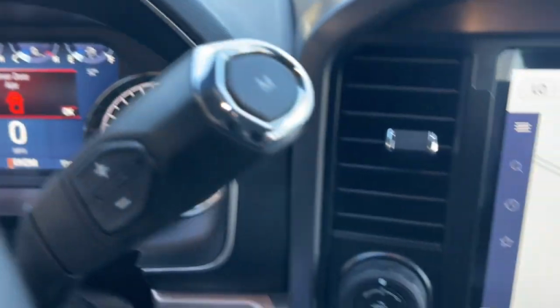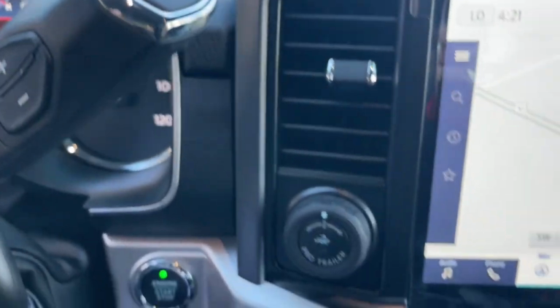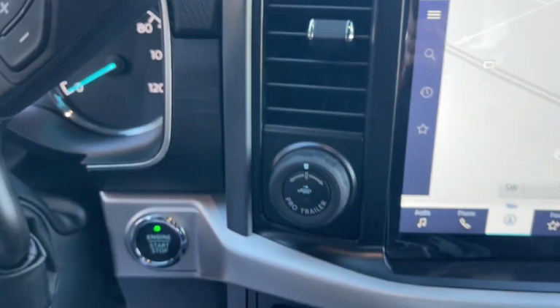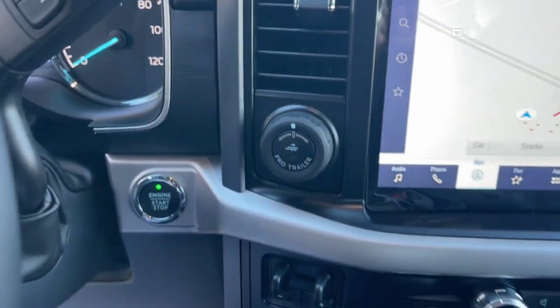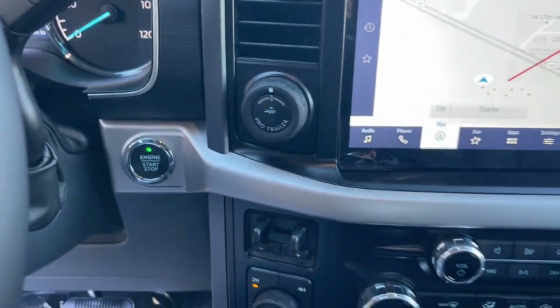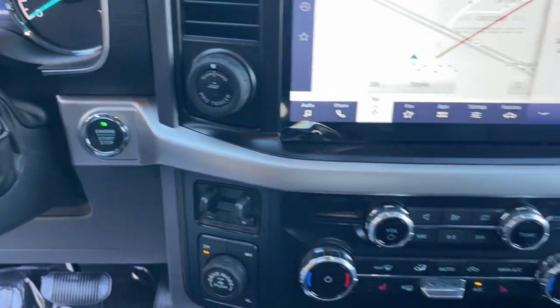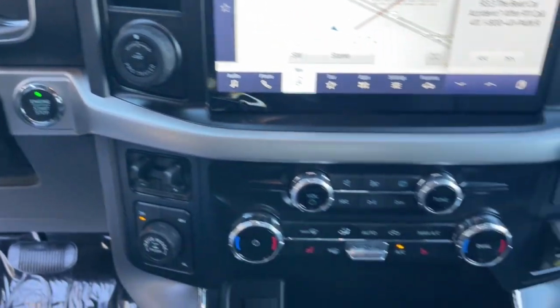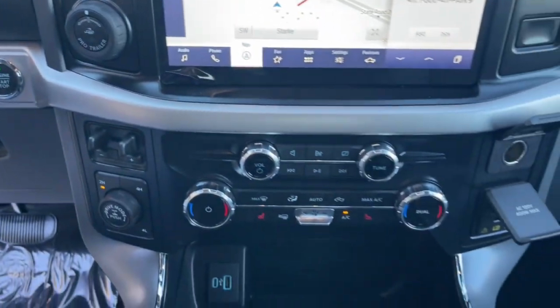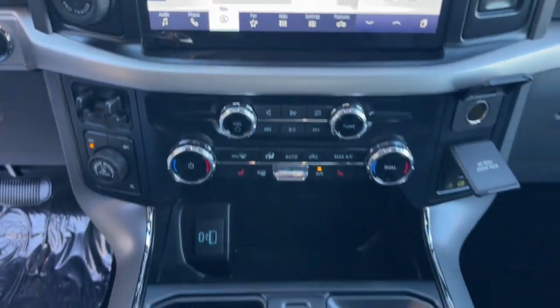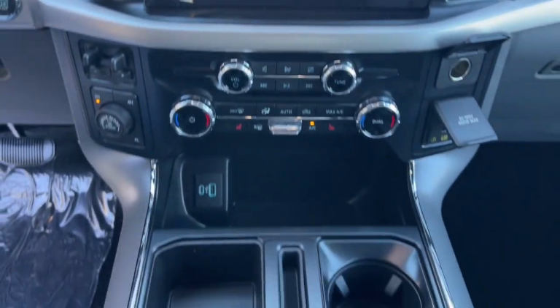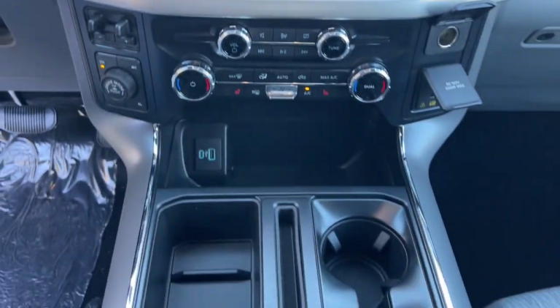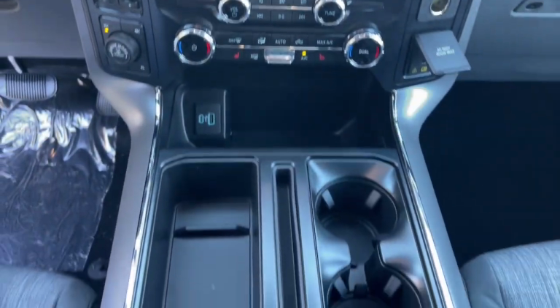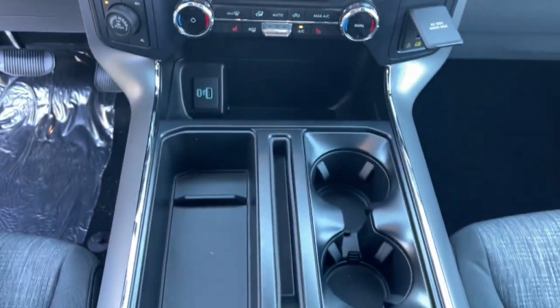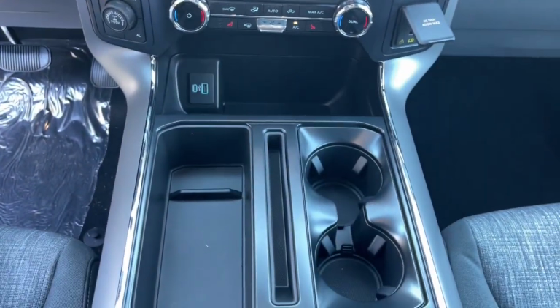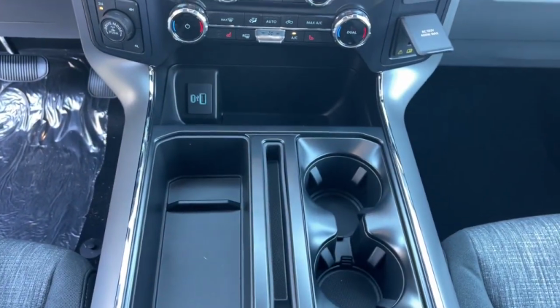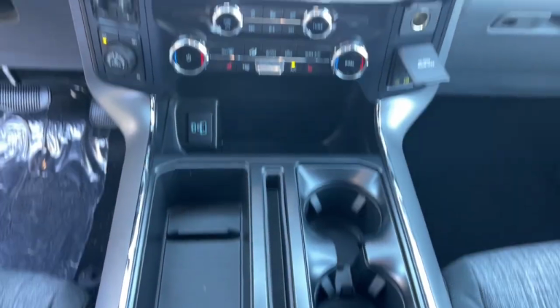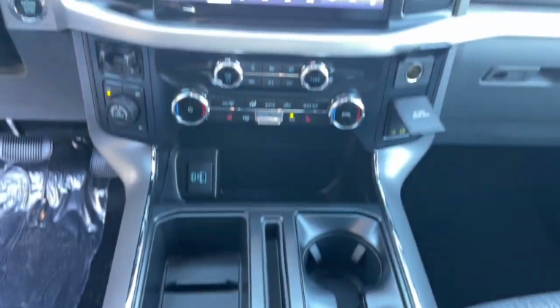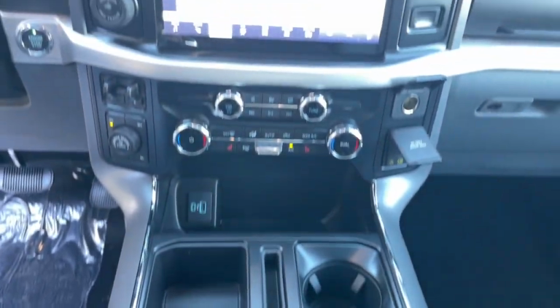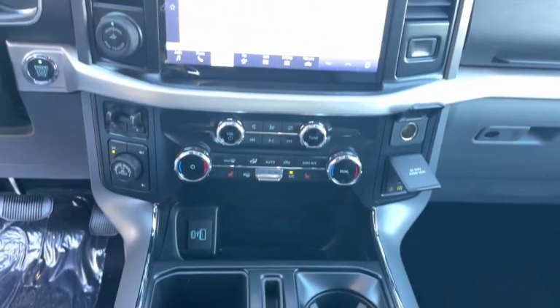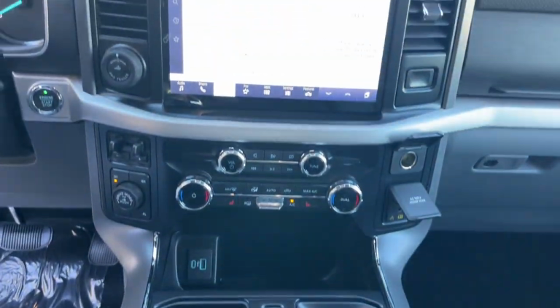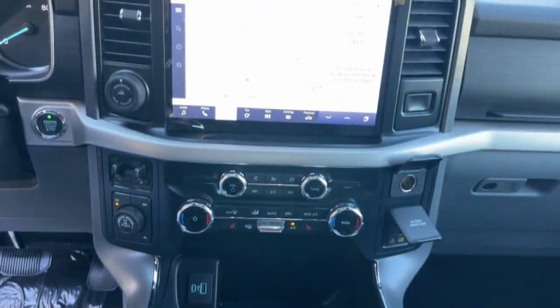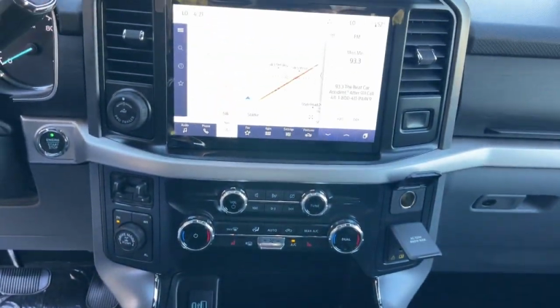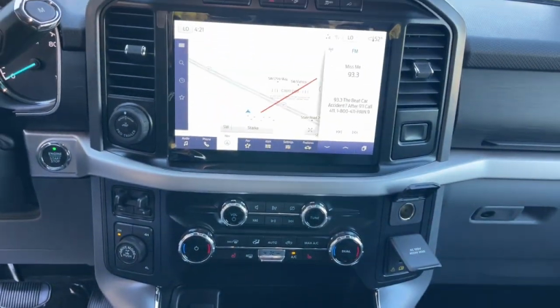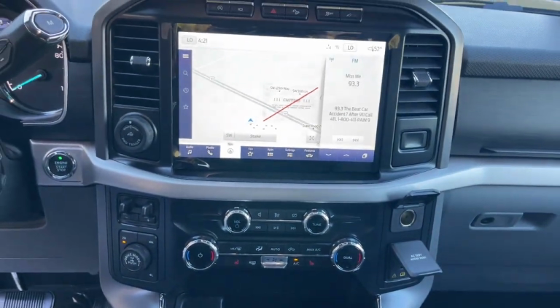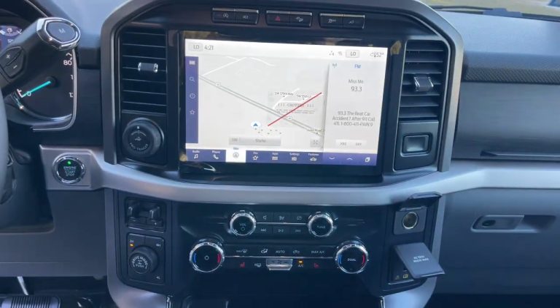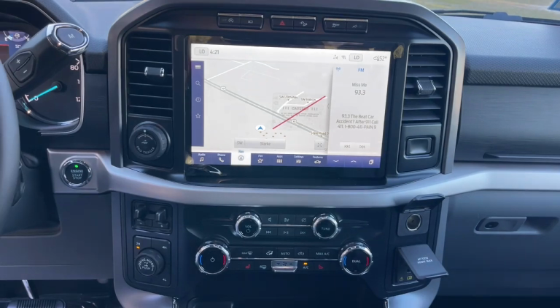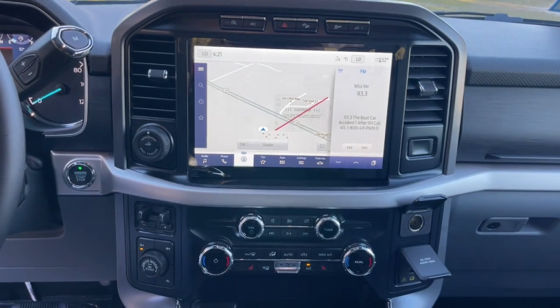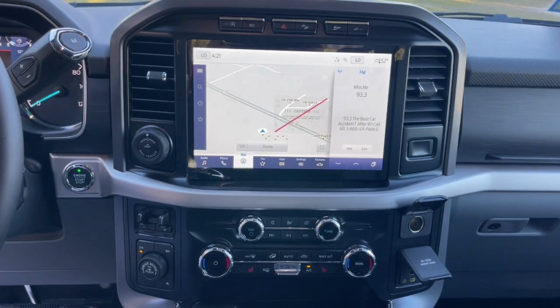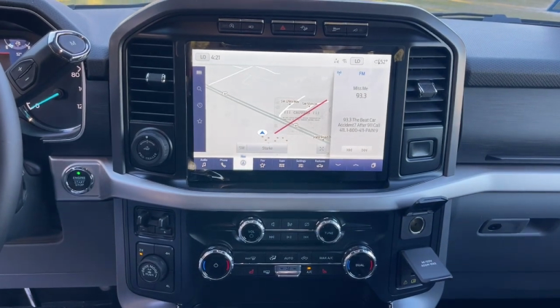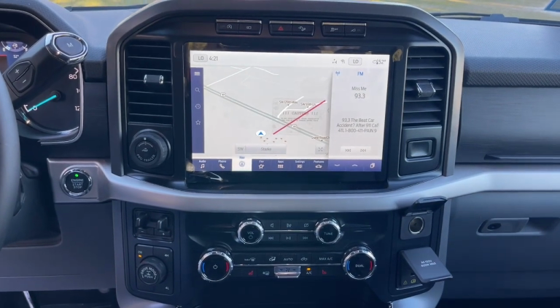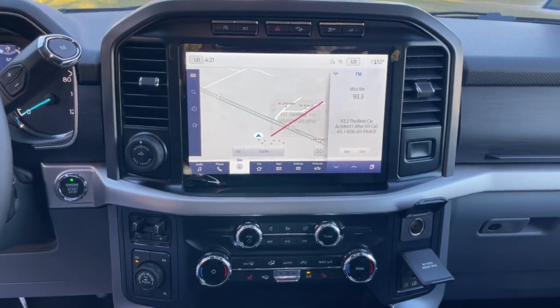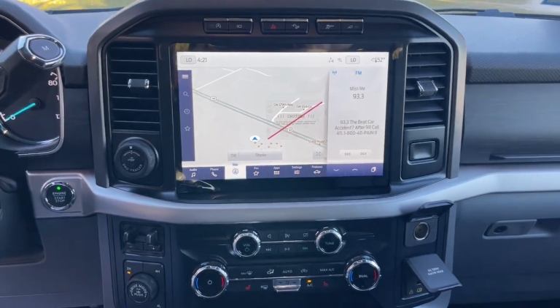Chrome wheels, heated mirrors, remote engine start, fog lamps, and Bluetooth connection.